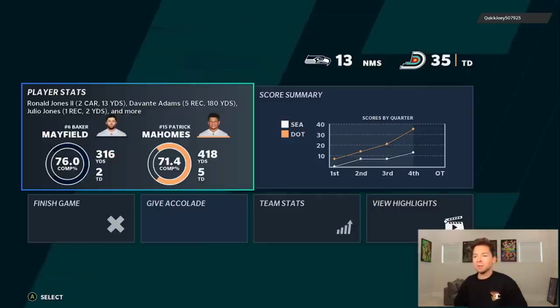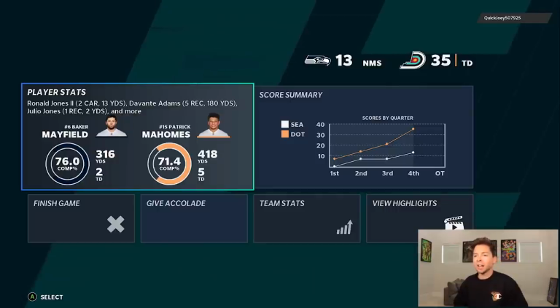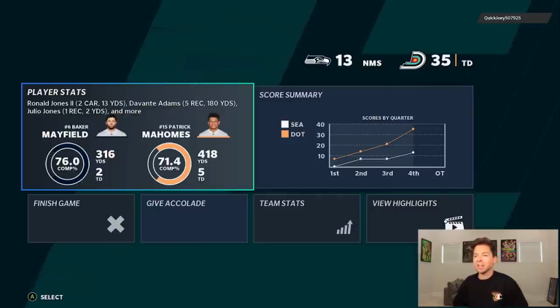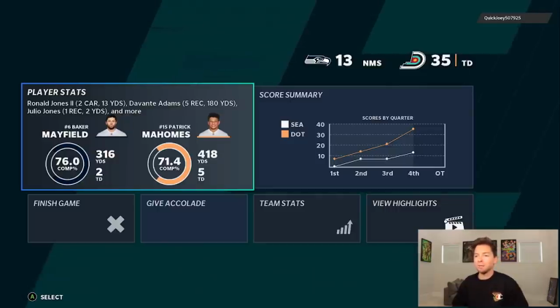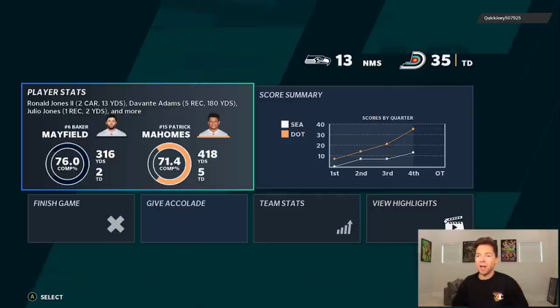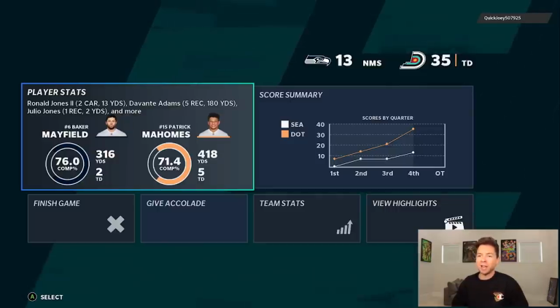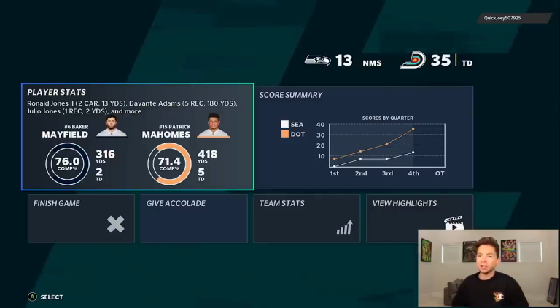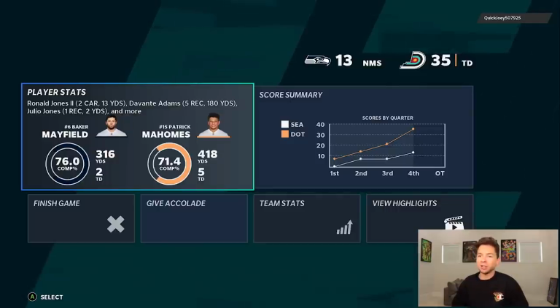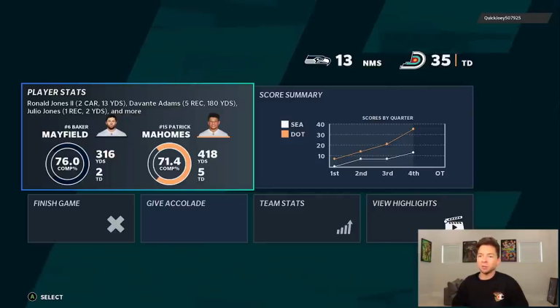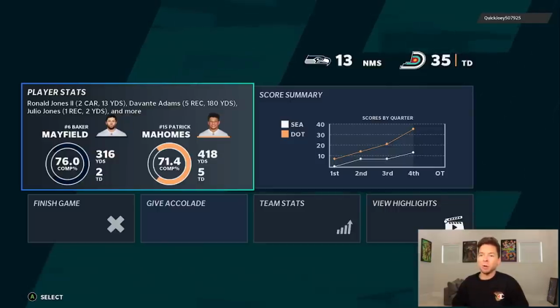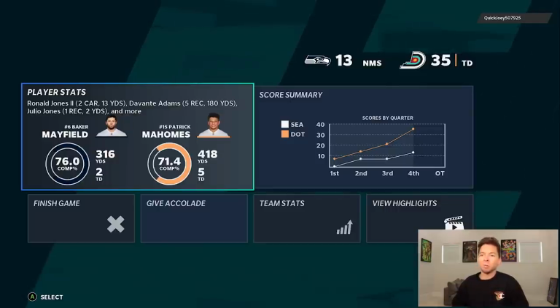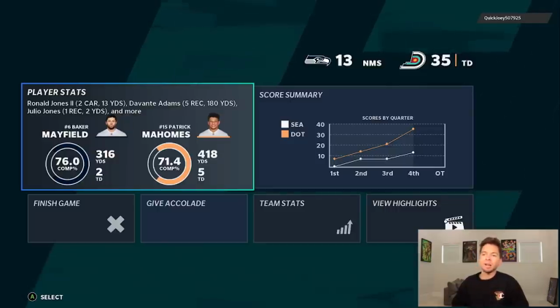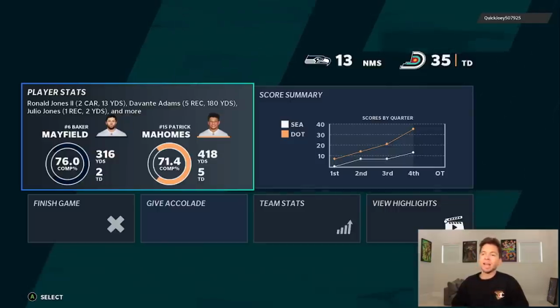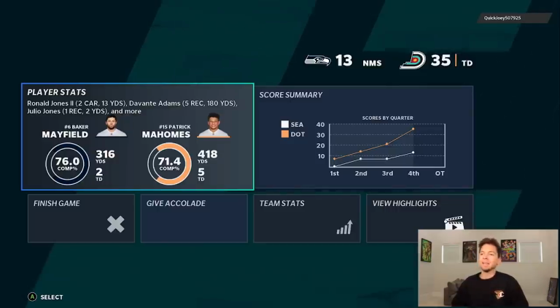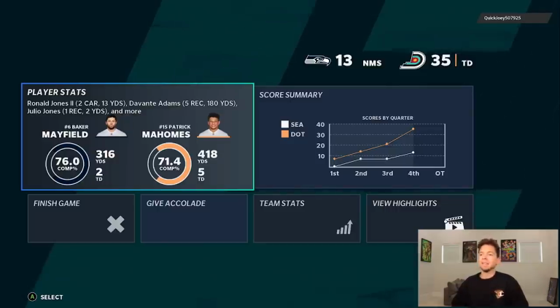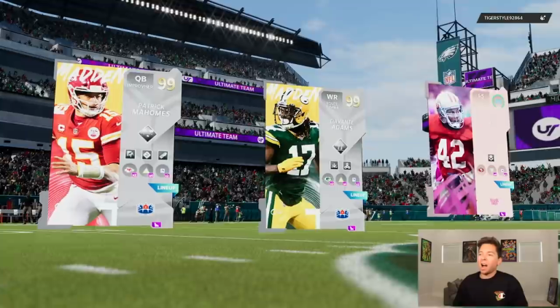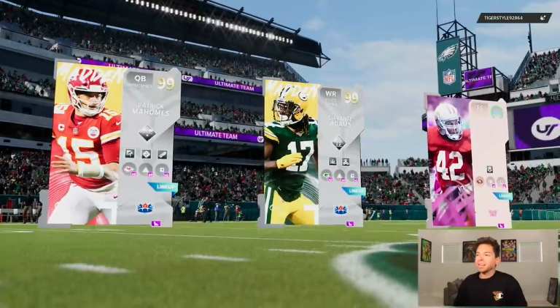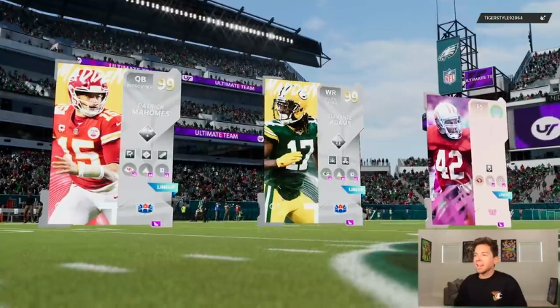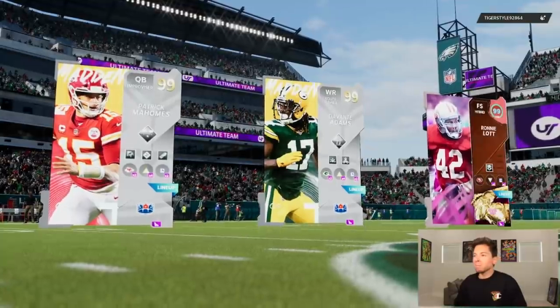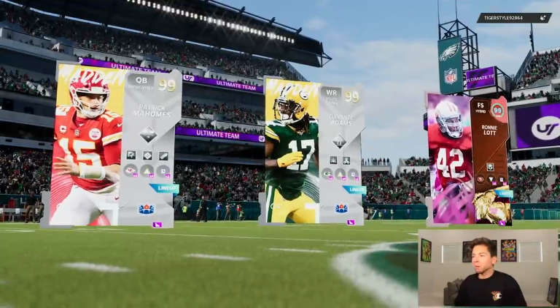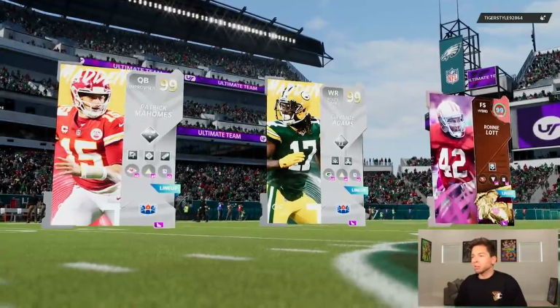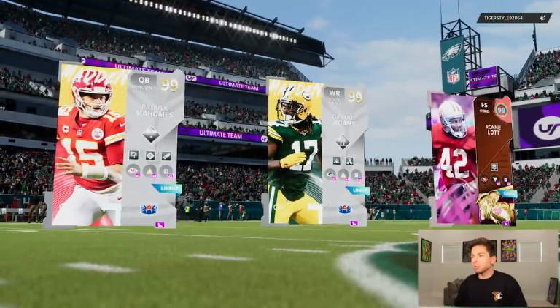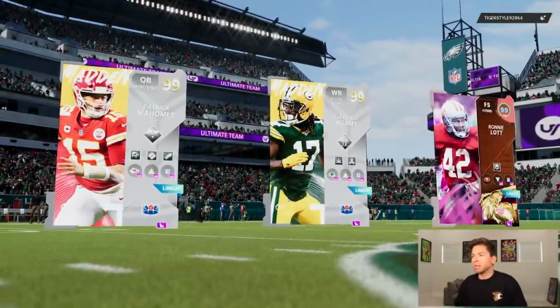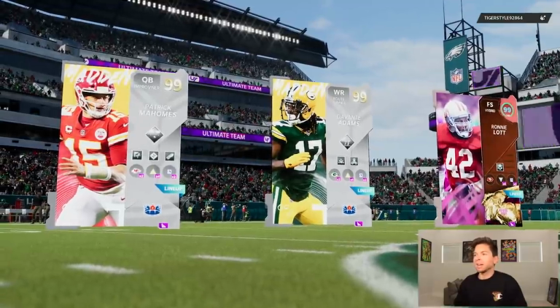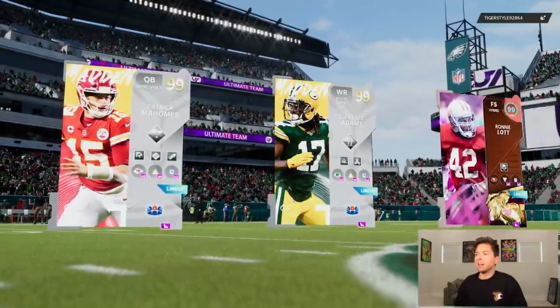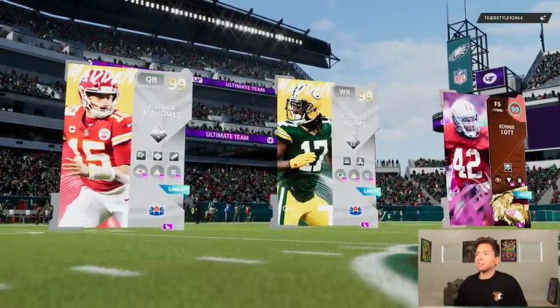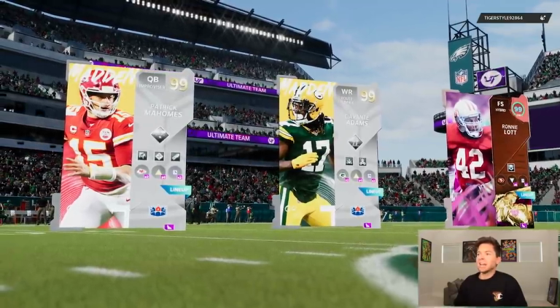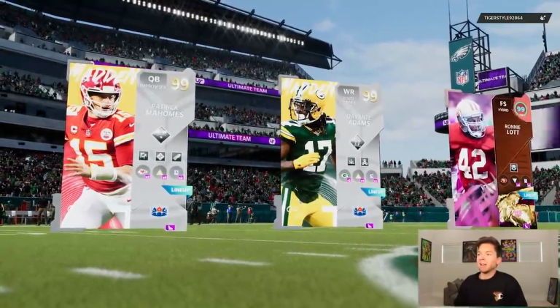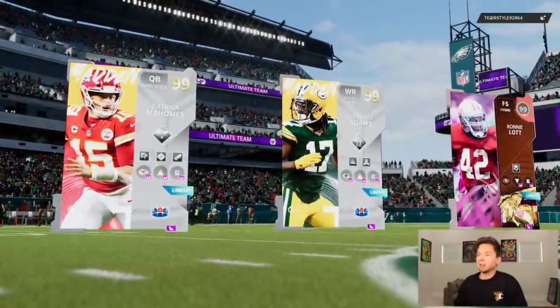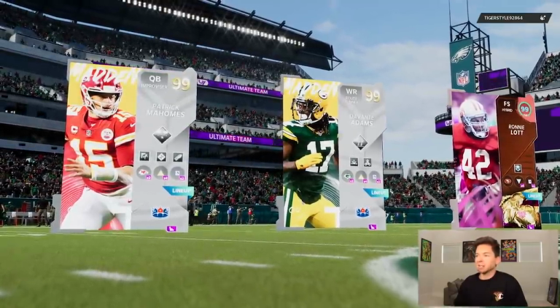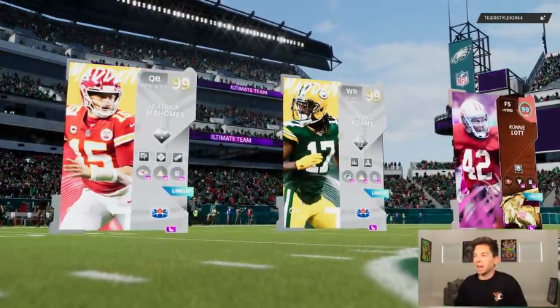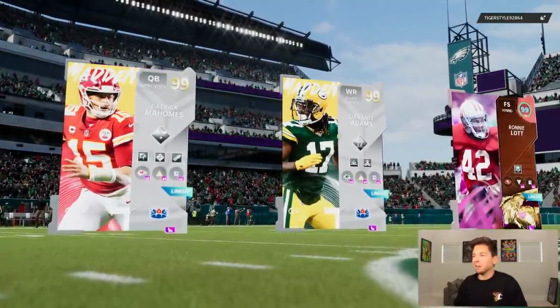We'll go for one more touchdown — why not? He brings an all-out blitz, got him on the outside and I think we're gone again. We've had so many big plays in this game. That is touchdown number five for Mahomes. Look at those stats — Paddy Mahomes: 418 yards and five touchdowns. Devante had five catches for 180 yards on the game.